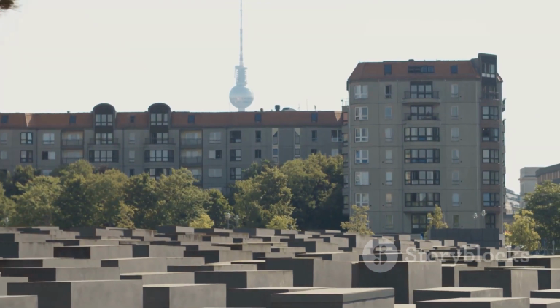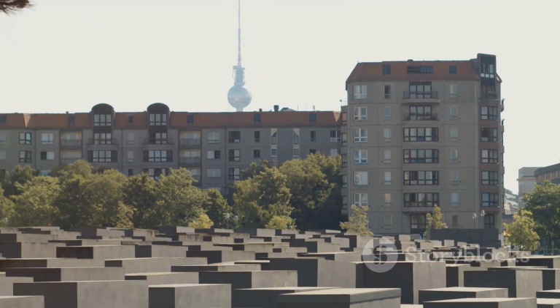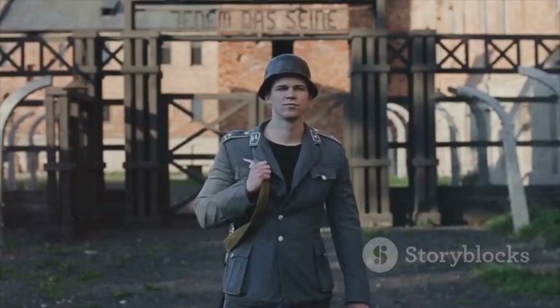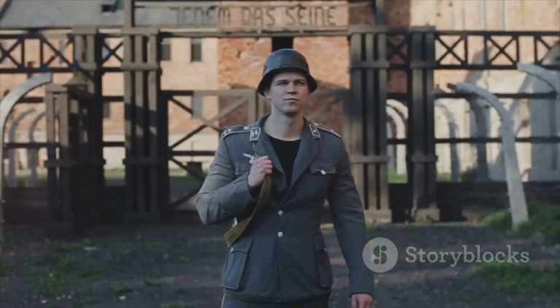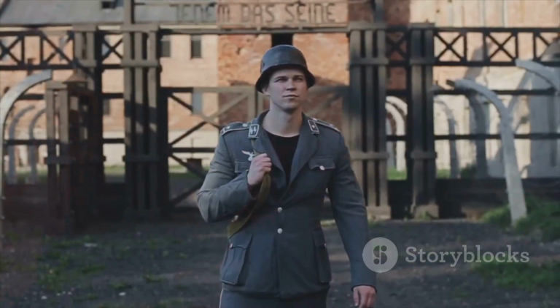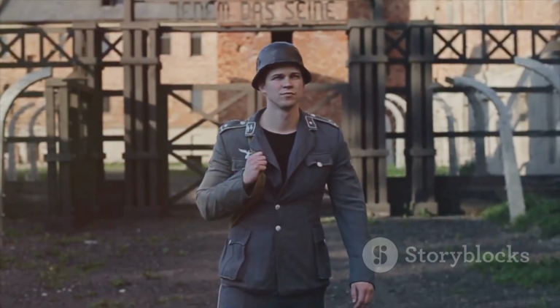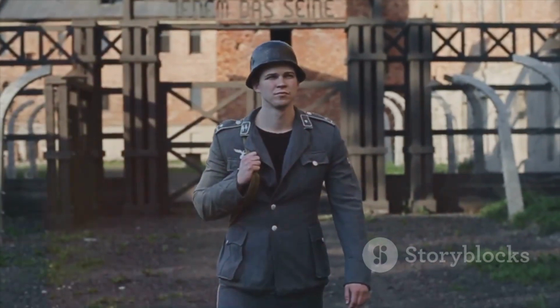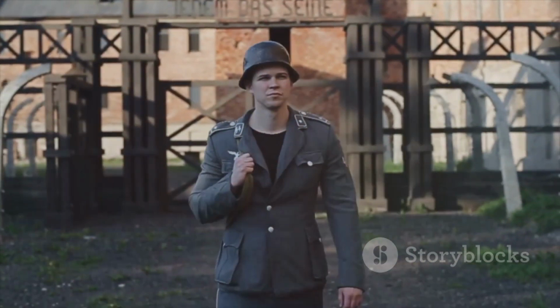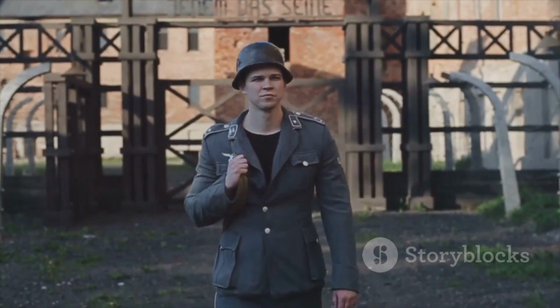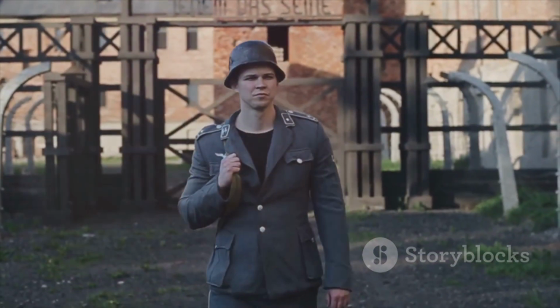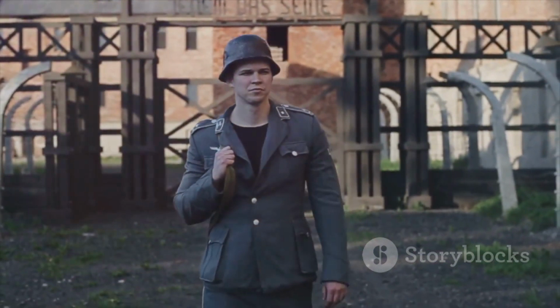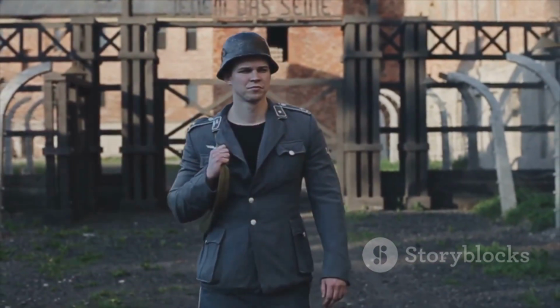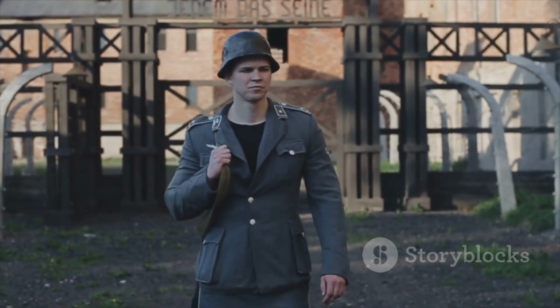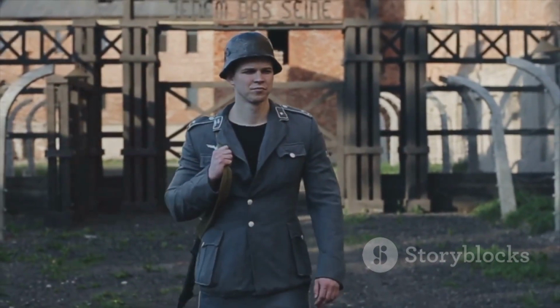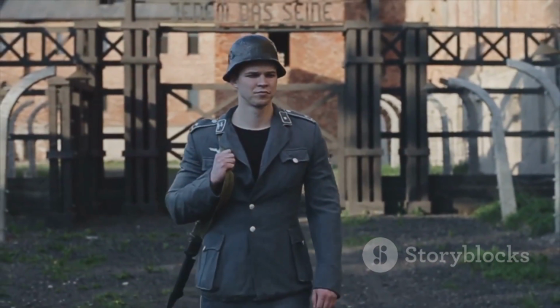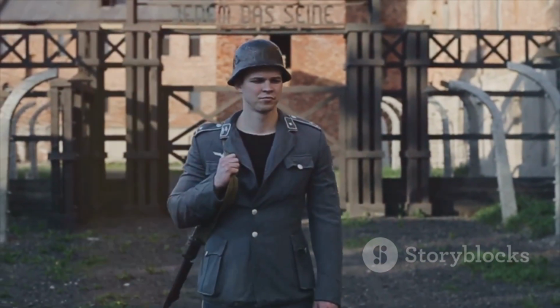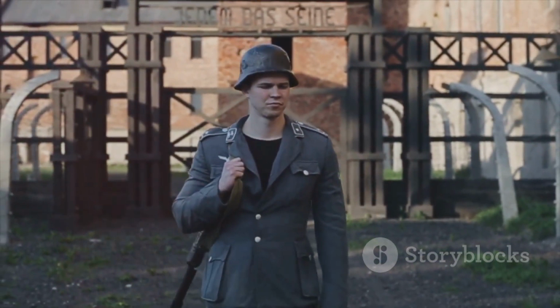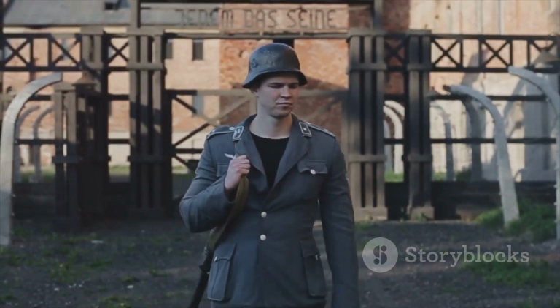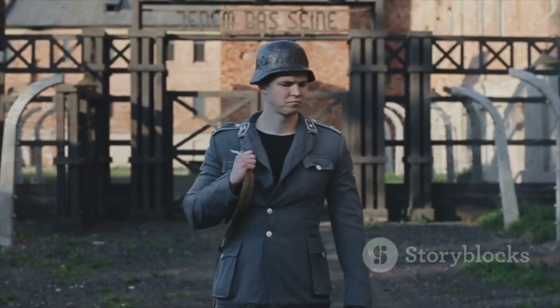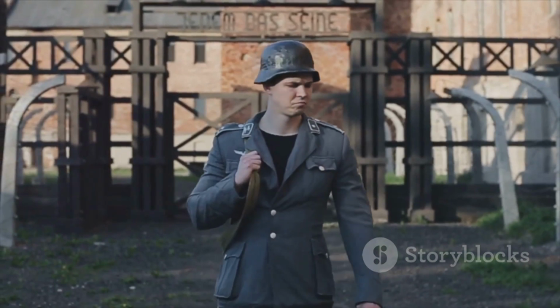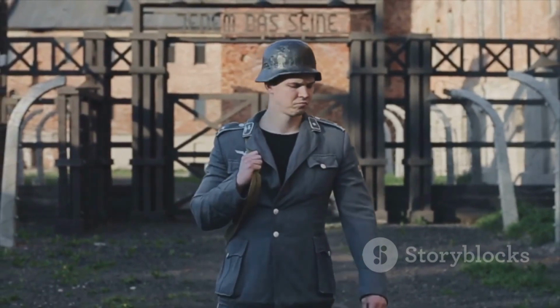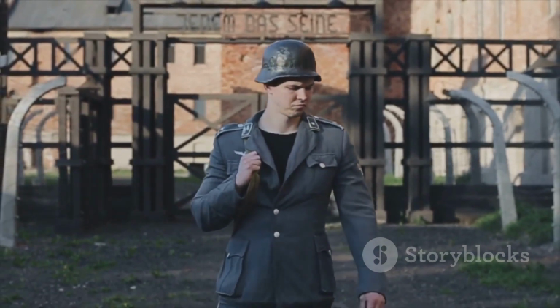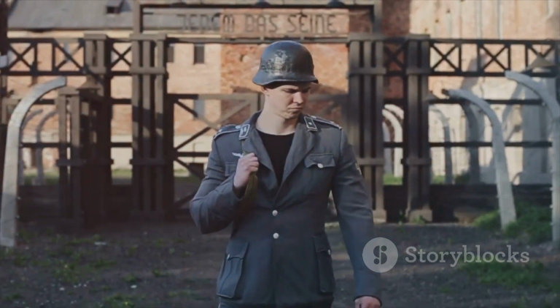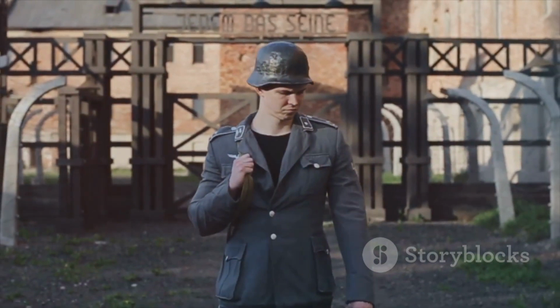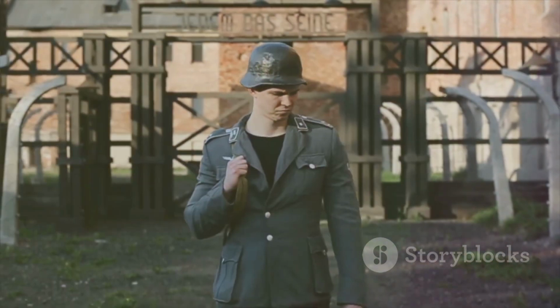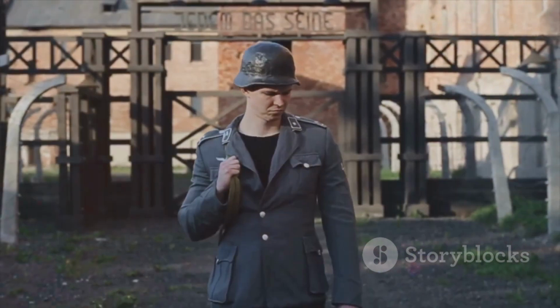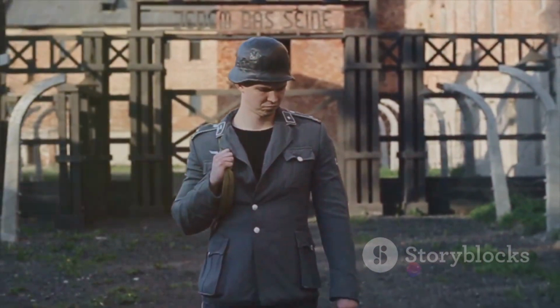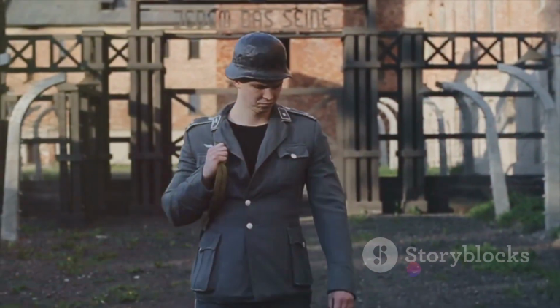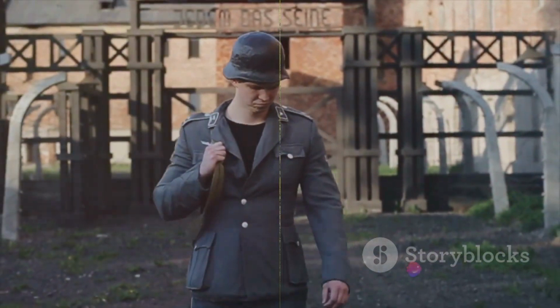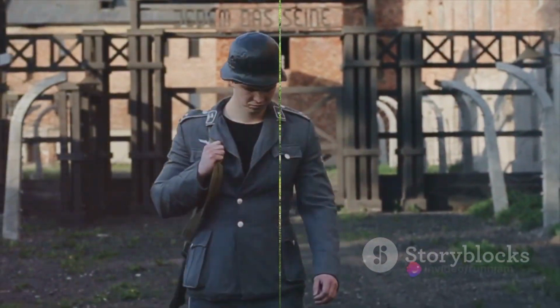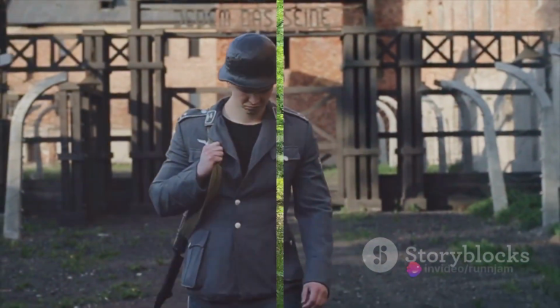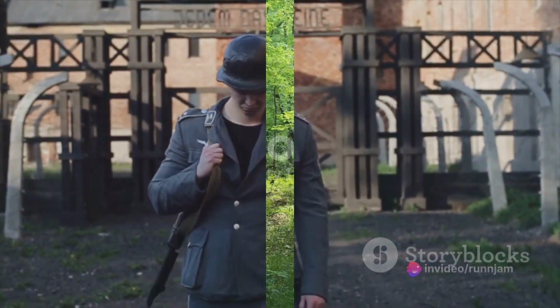A visit to Auschwitz serves as a powerful reminder of our past, ensuring that history is not forgotten.